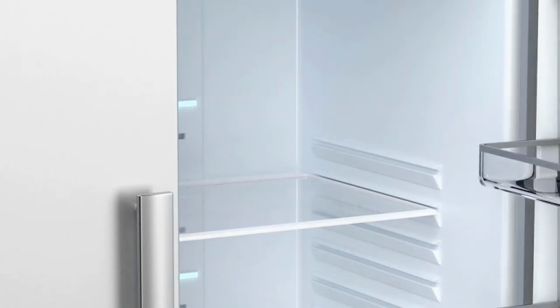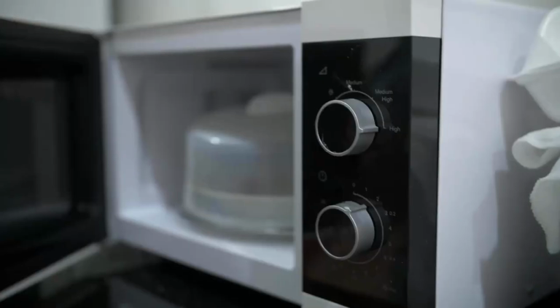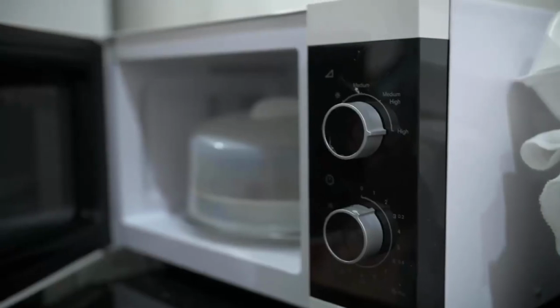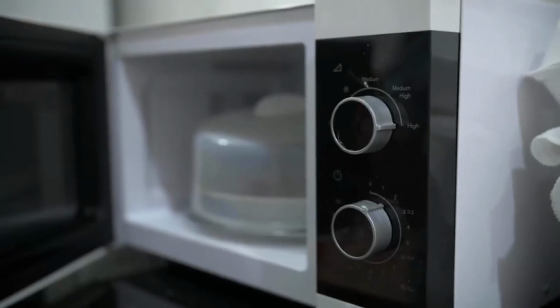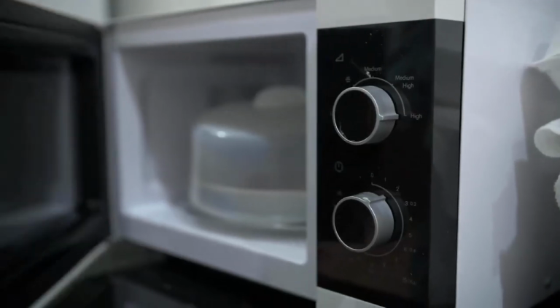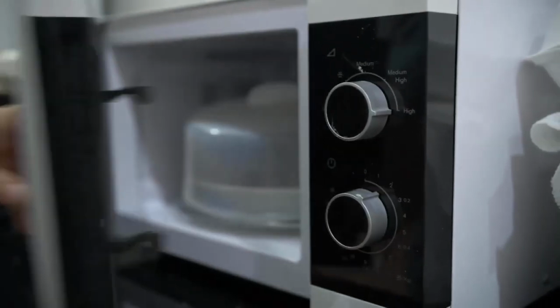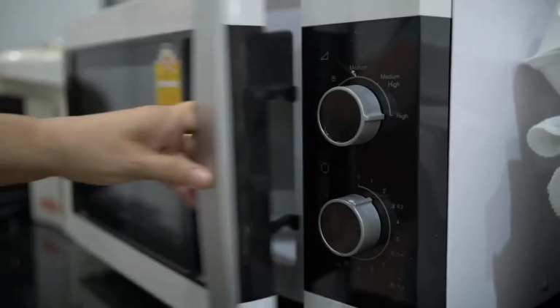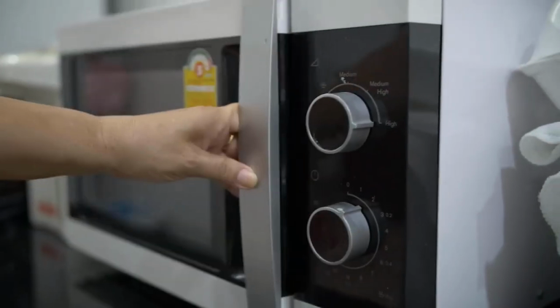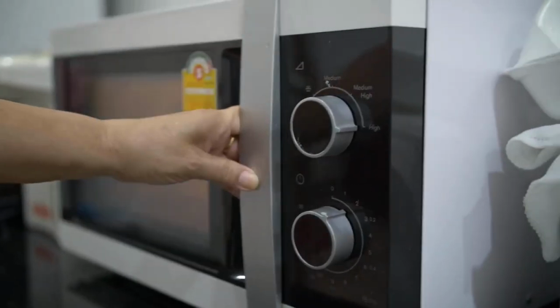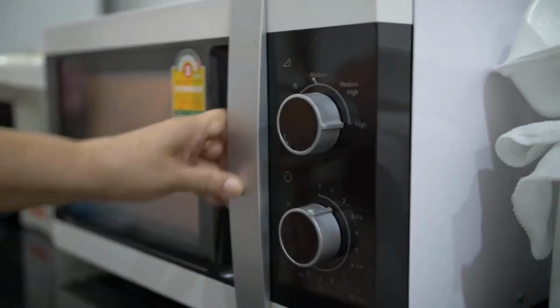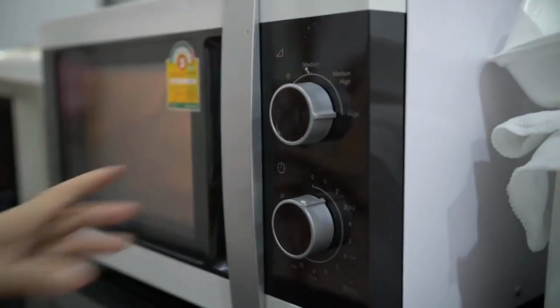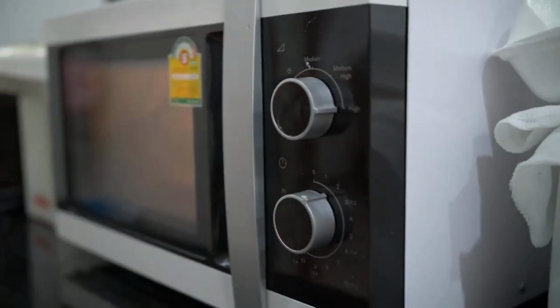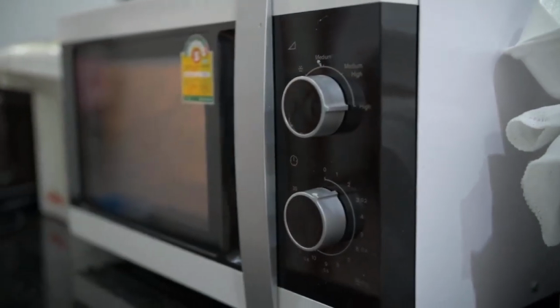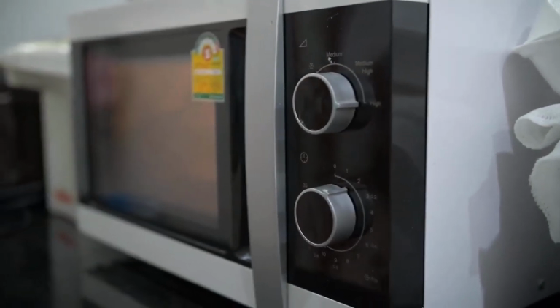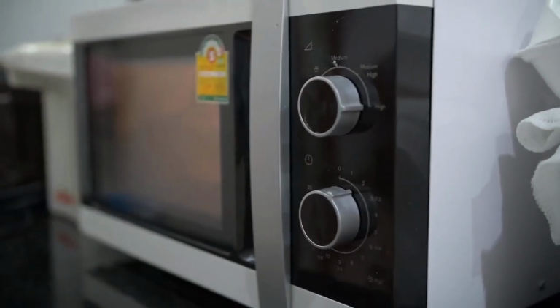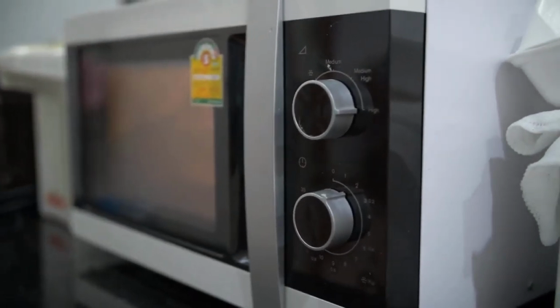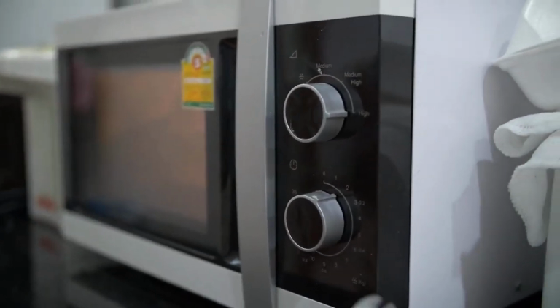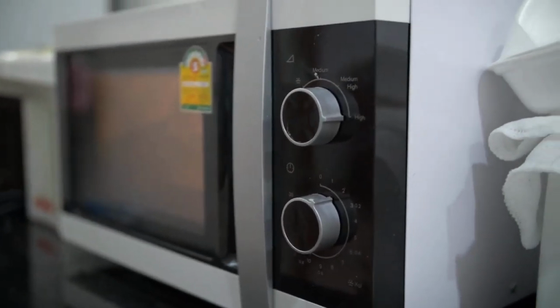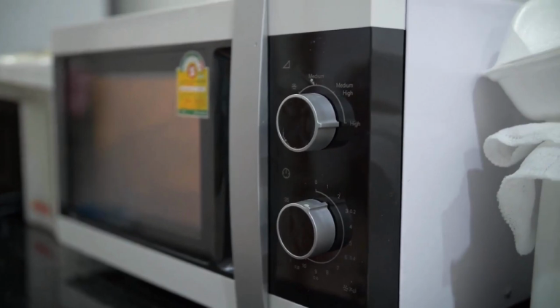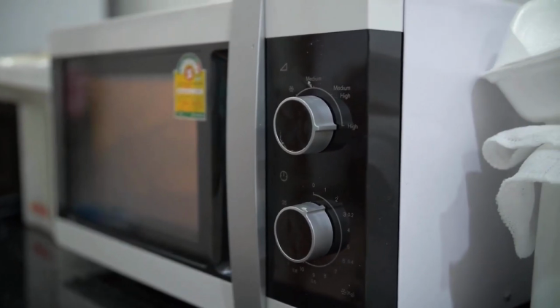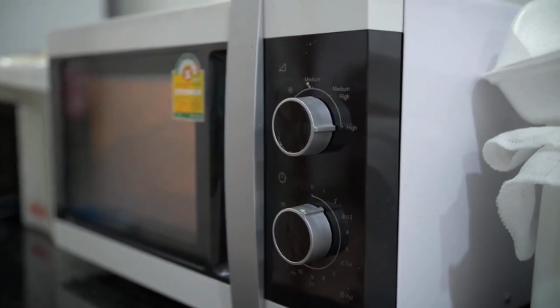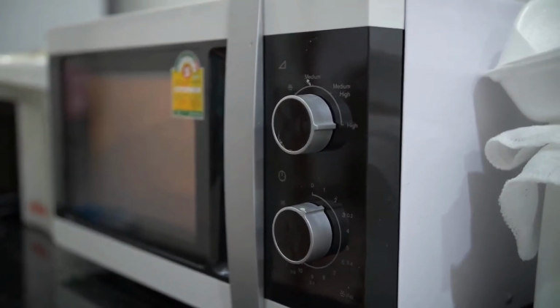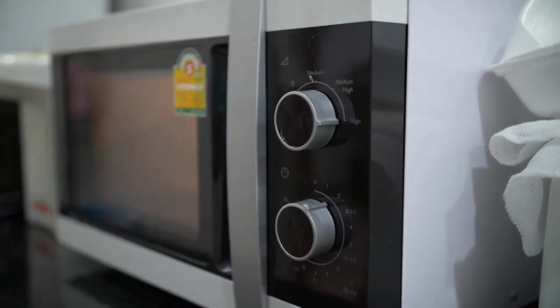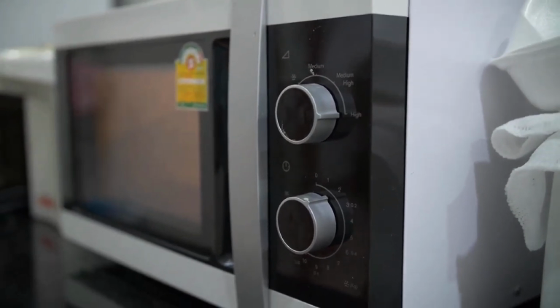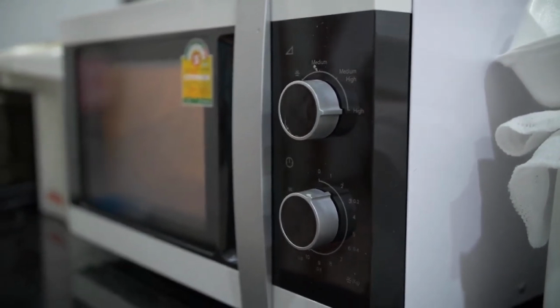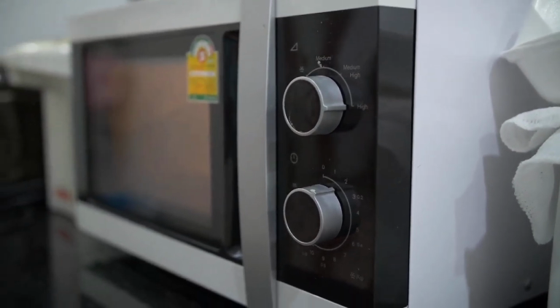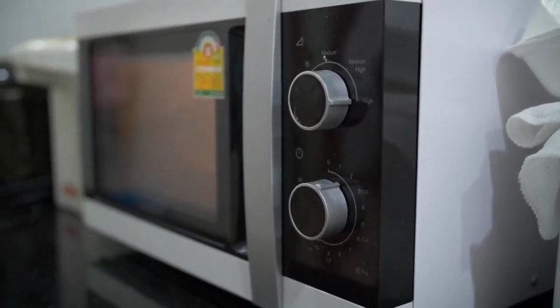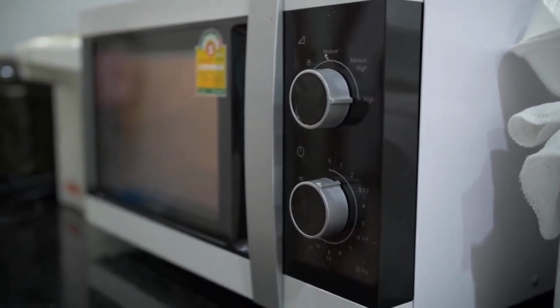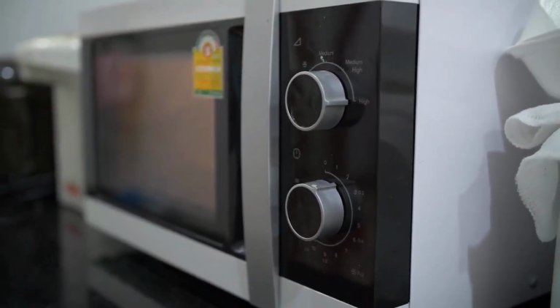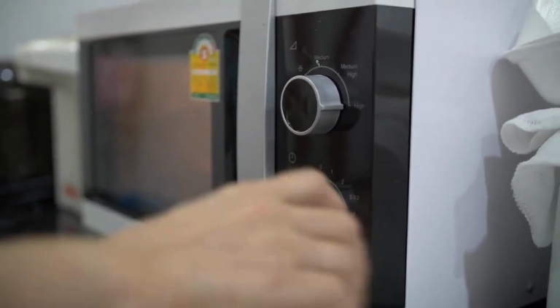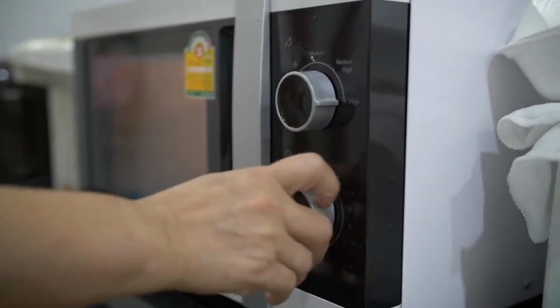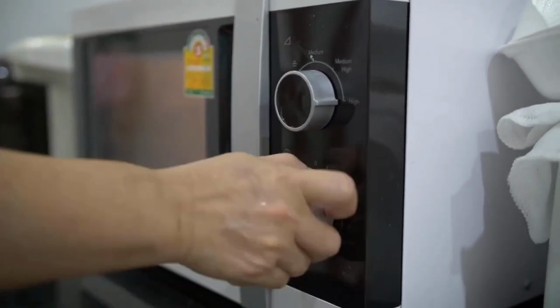You can also bake the infested items at 60 degrees Celsius for 30 minutes, which will also kill any hidden larvae.